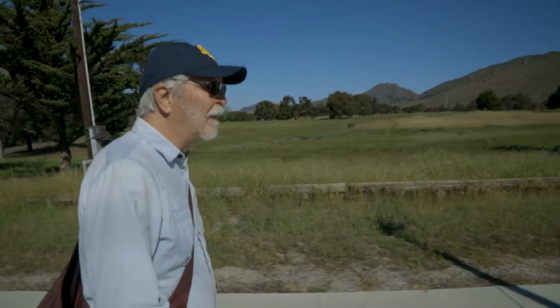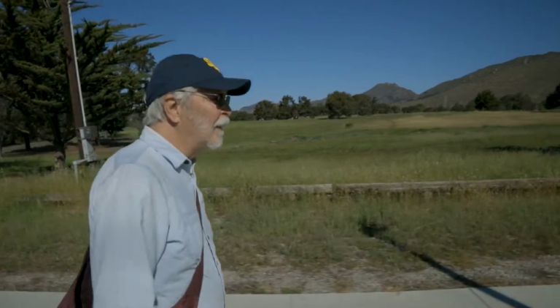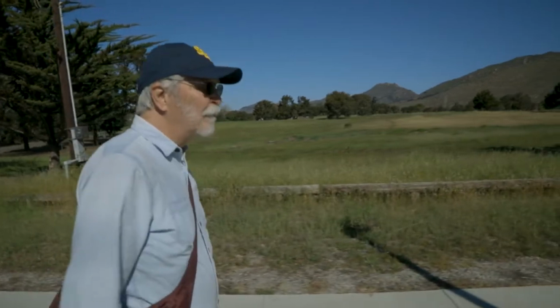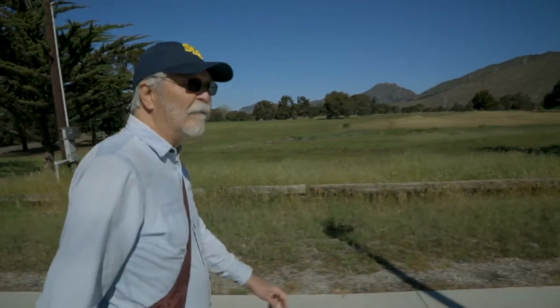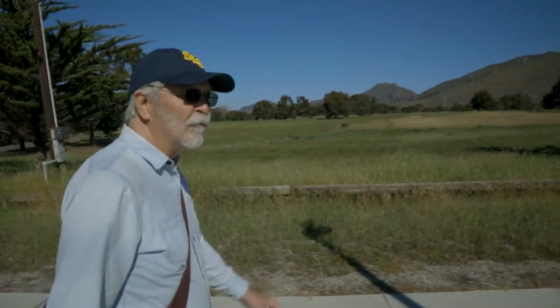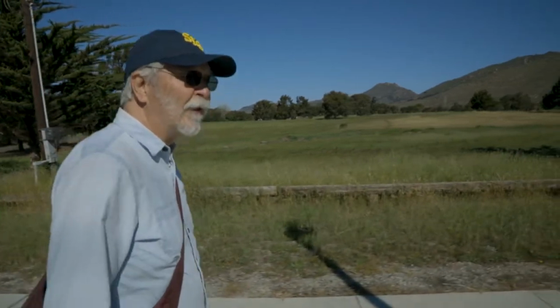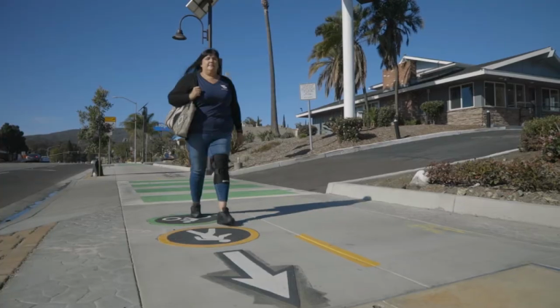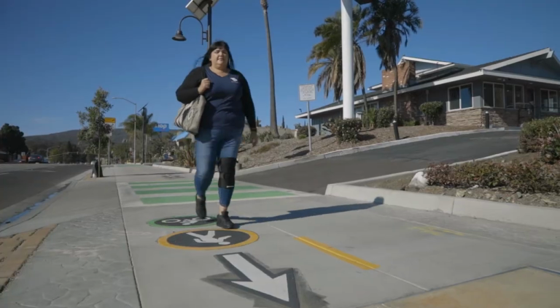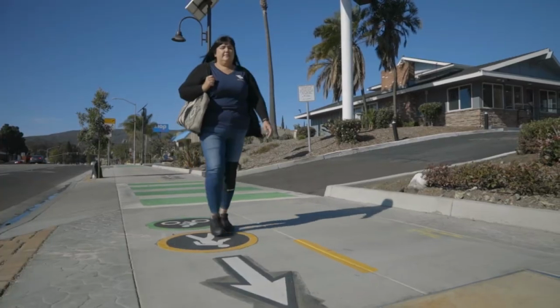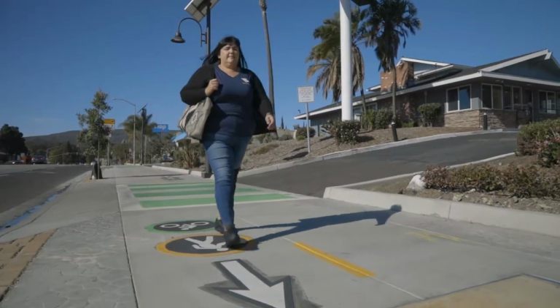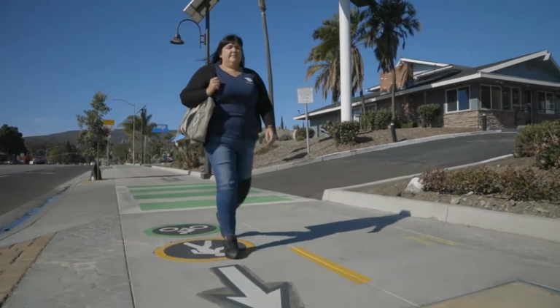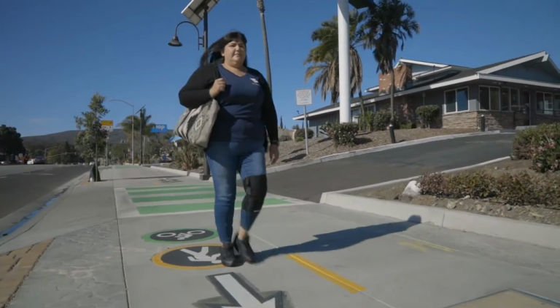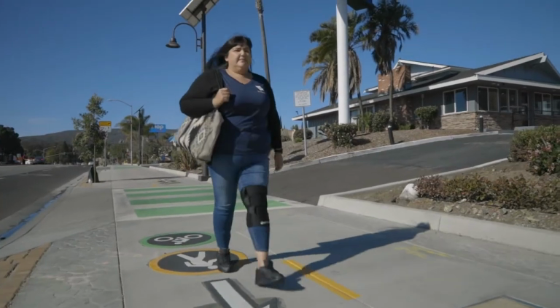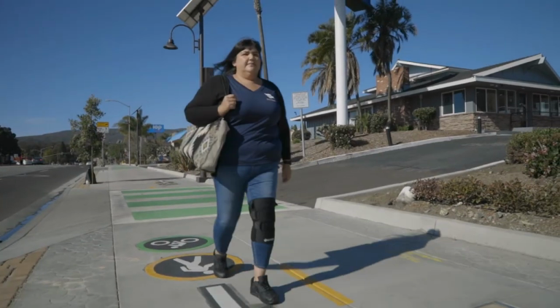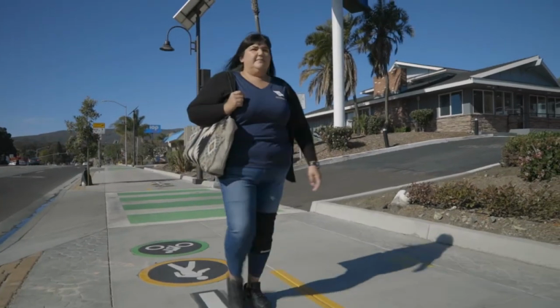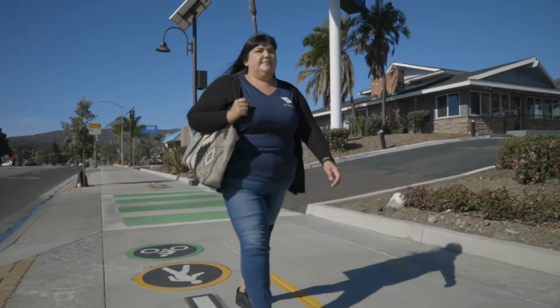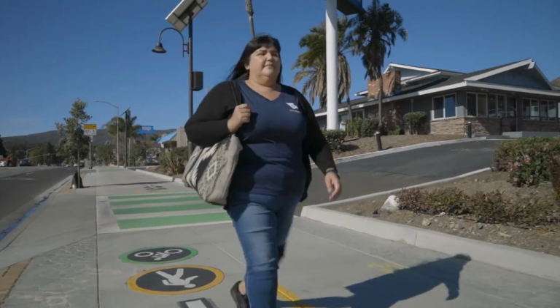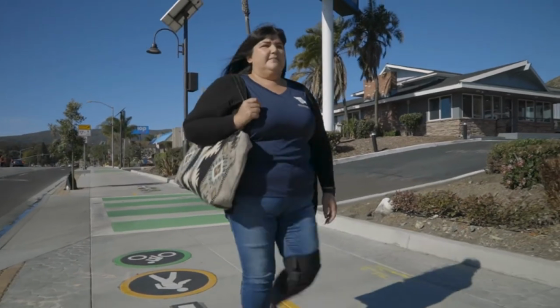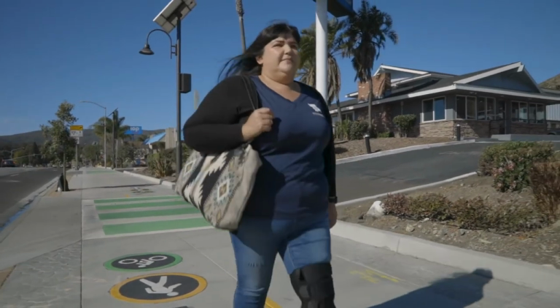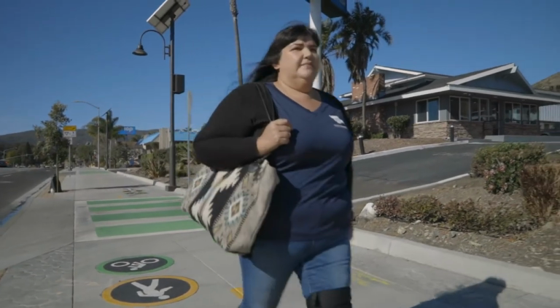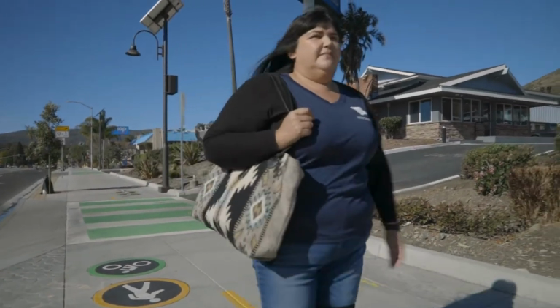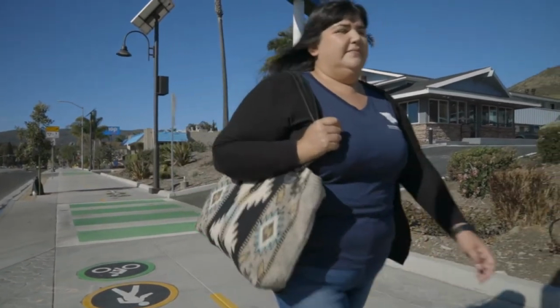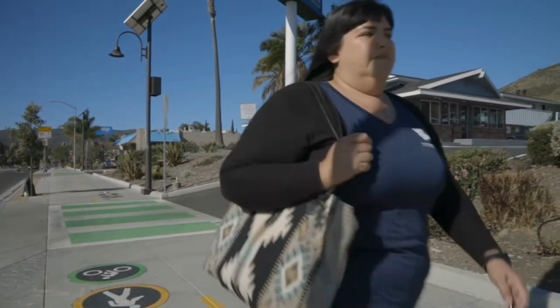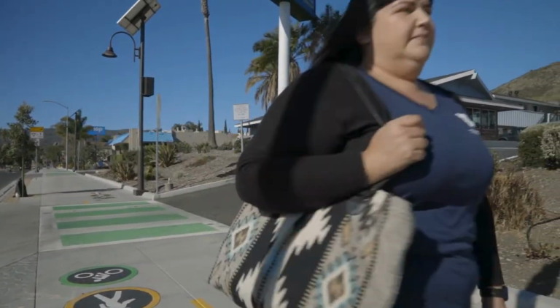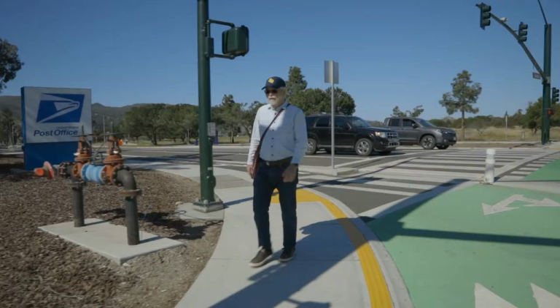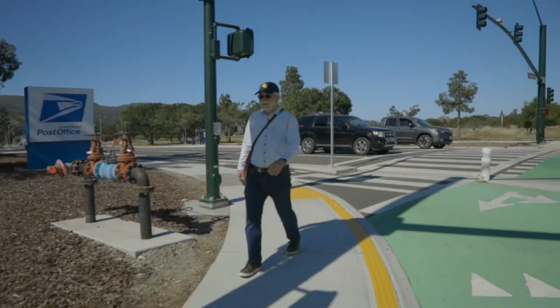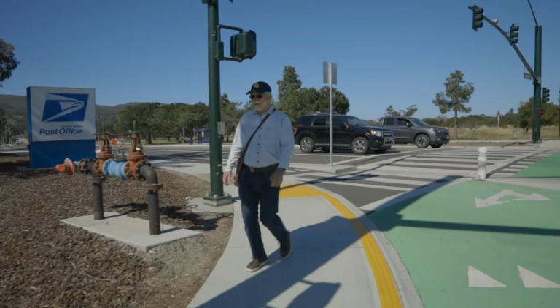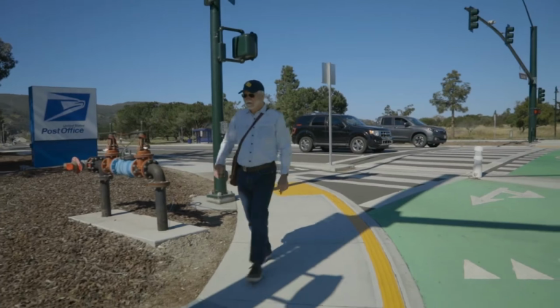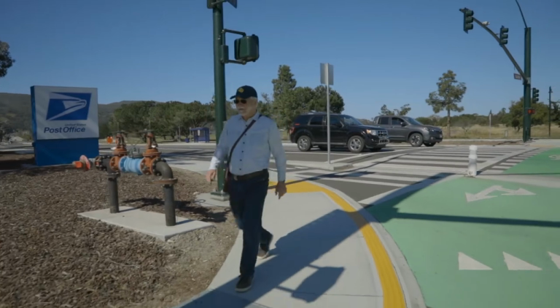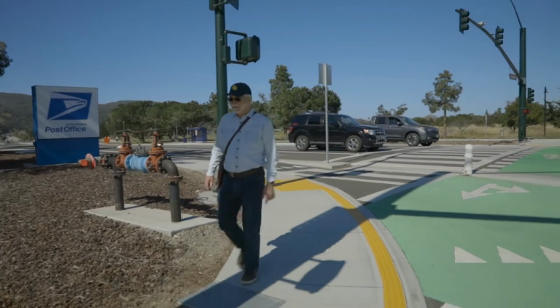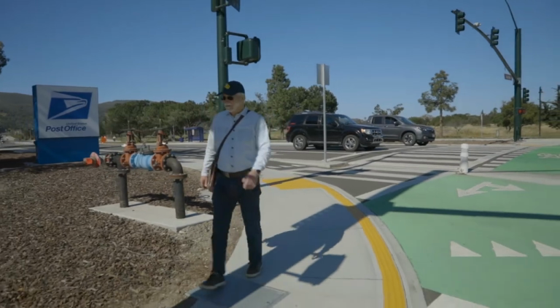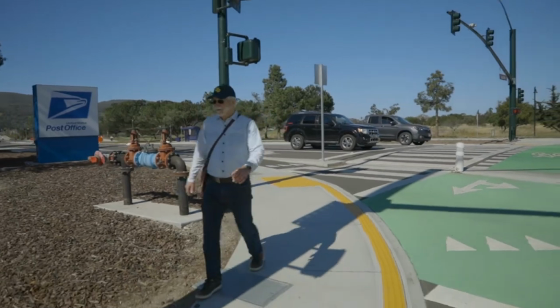It provides residents like myself a chance to walk, get our 10,000 steps in, and visit the stores.